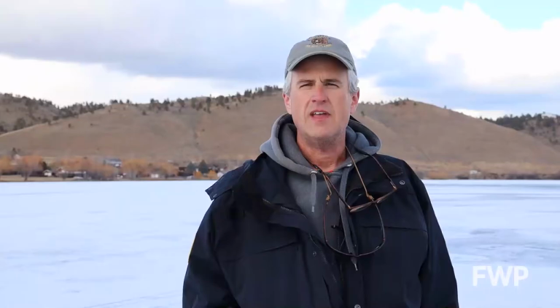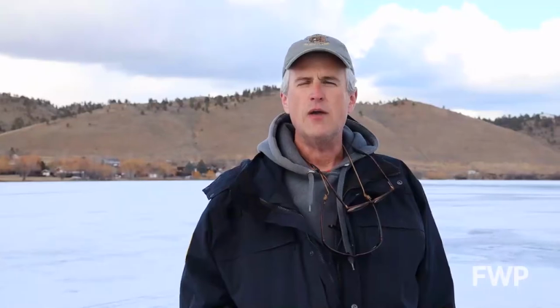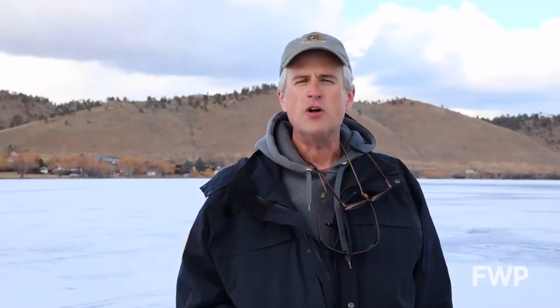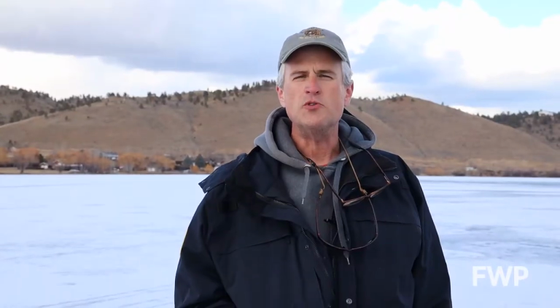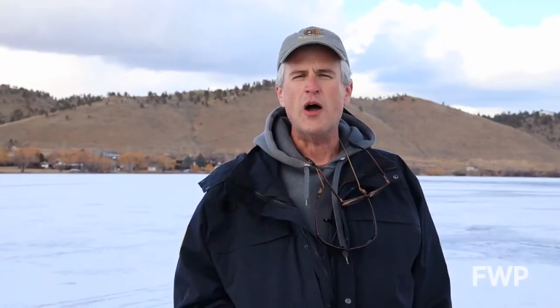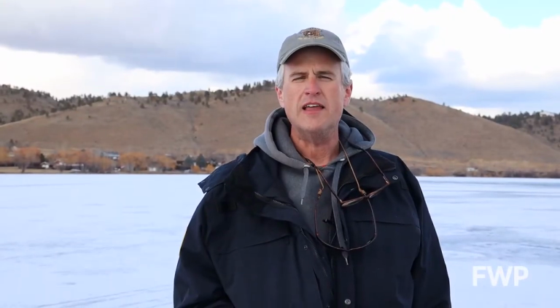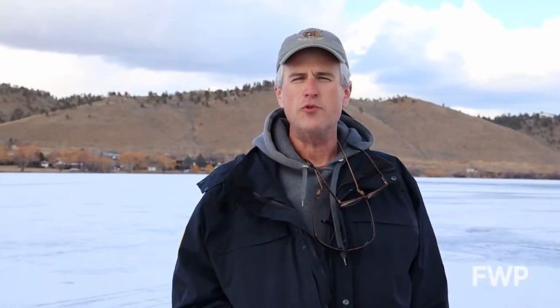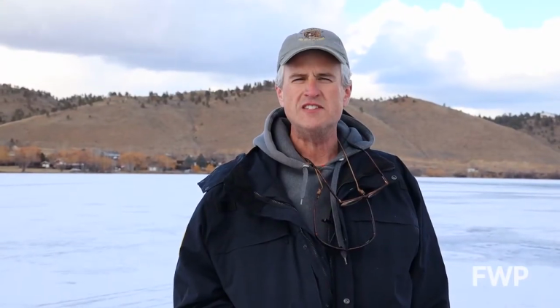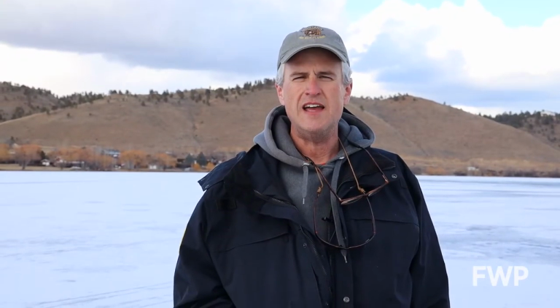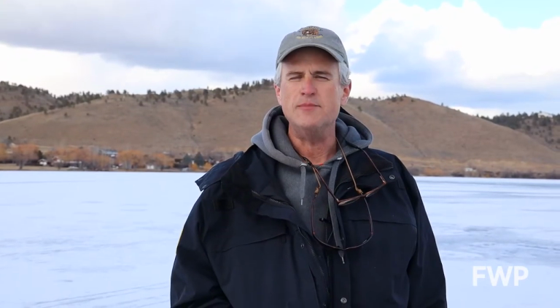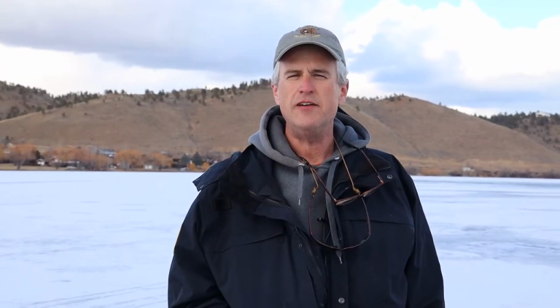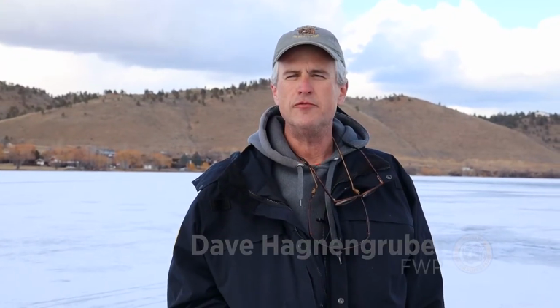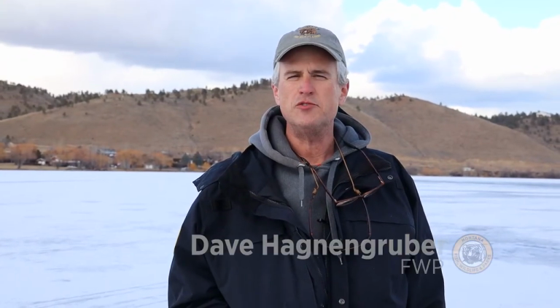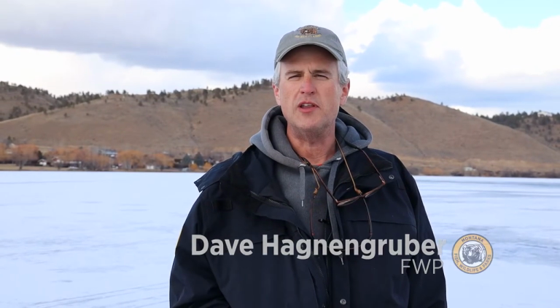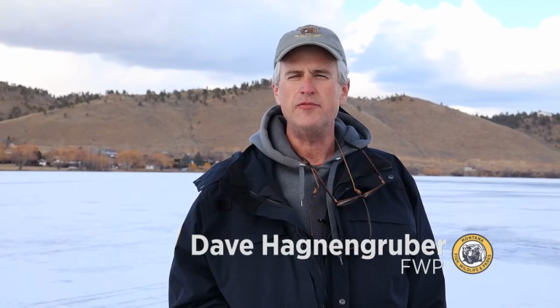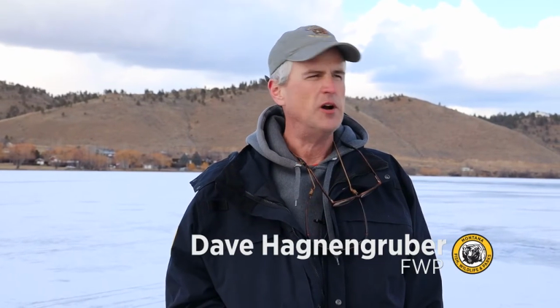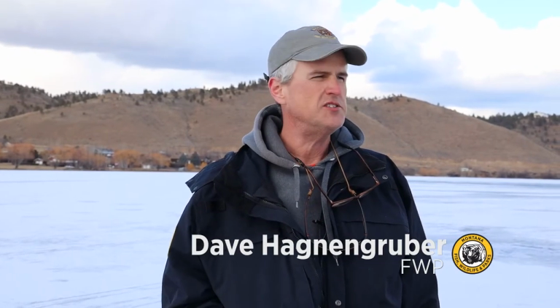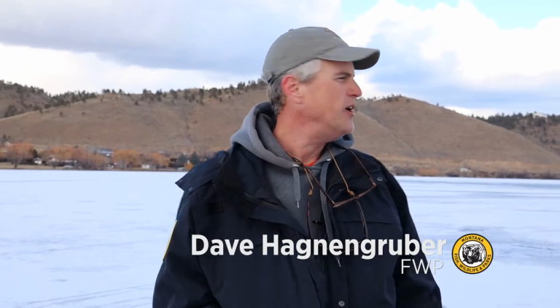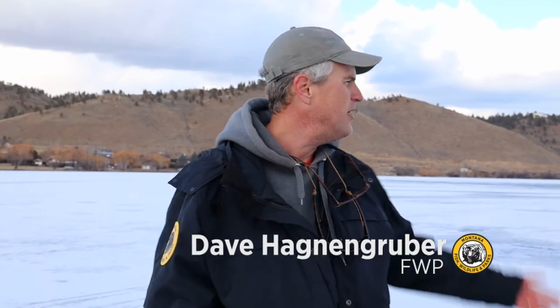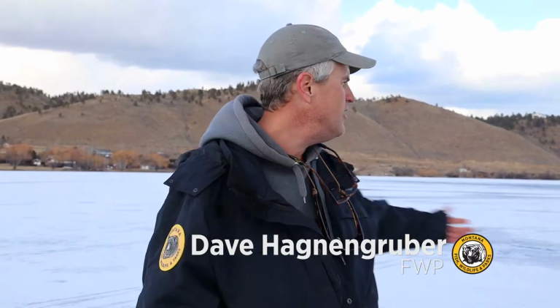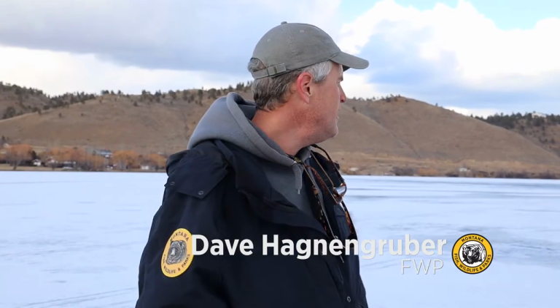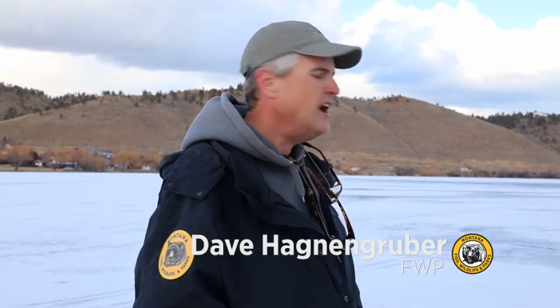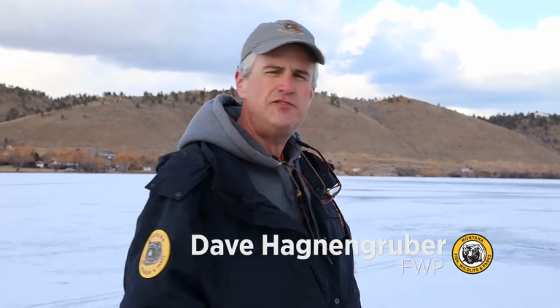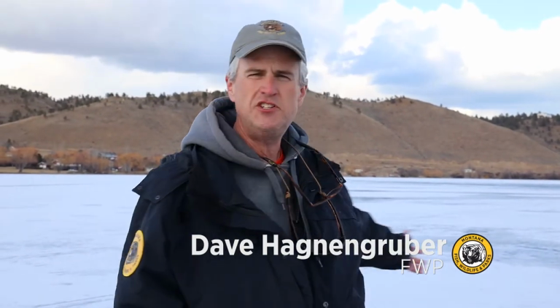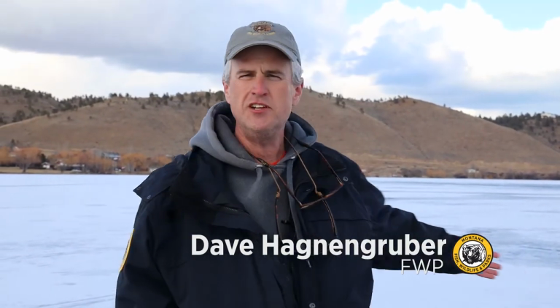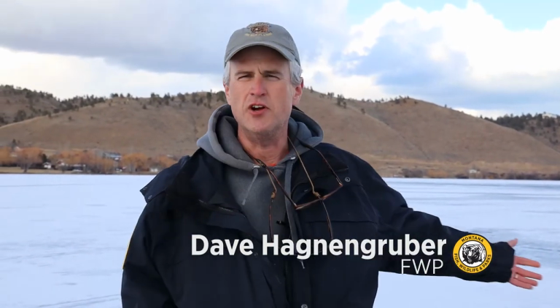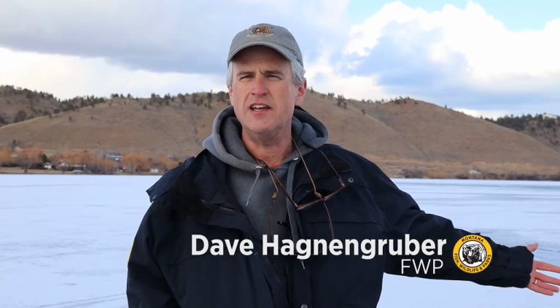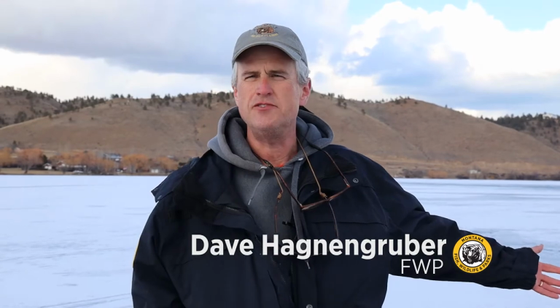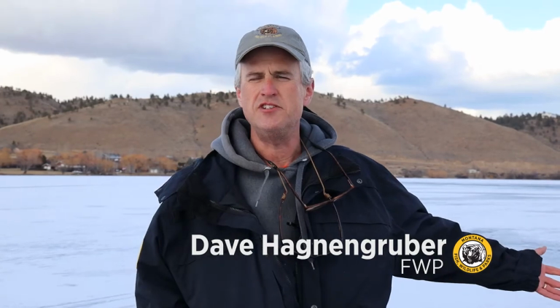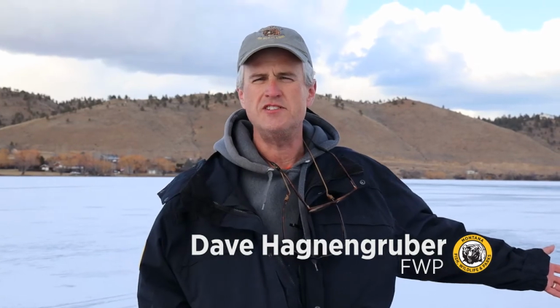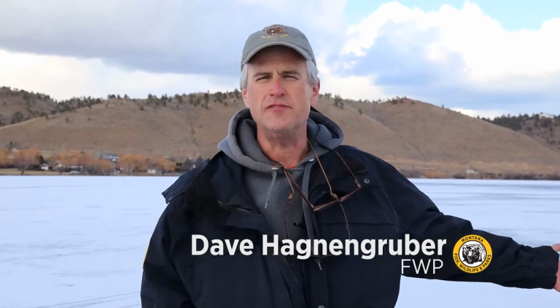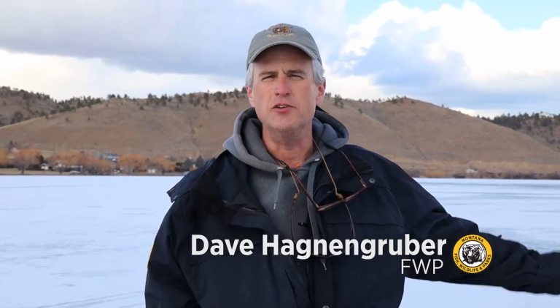Hey, welcome to Wildlife Wednesday. I'm Dave from Fish, Wildlife, and Parks, and we are out here ice fishing, trying to catch fish this afternoon.